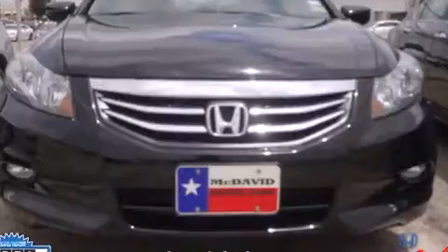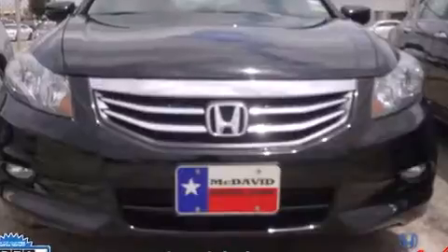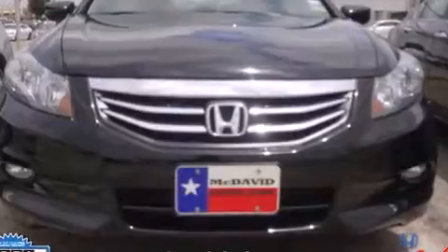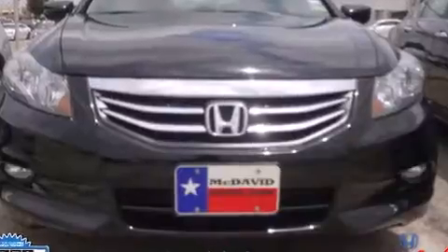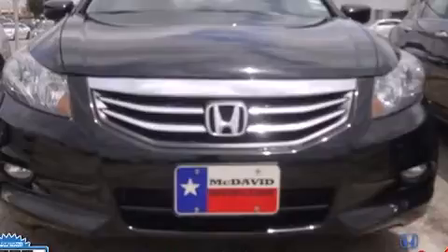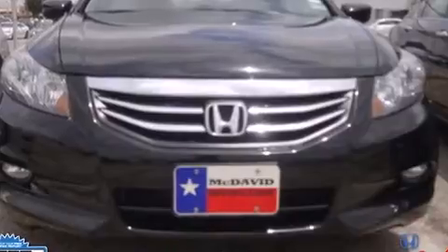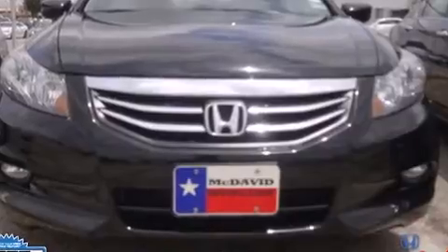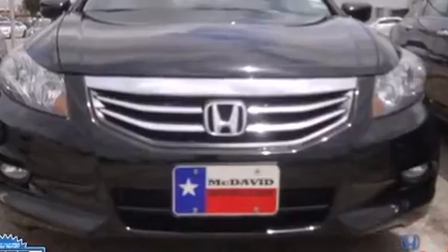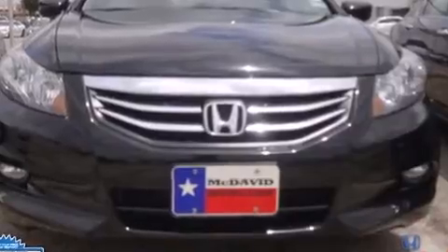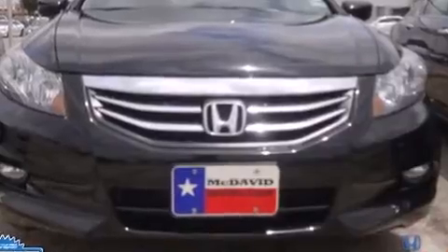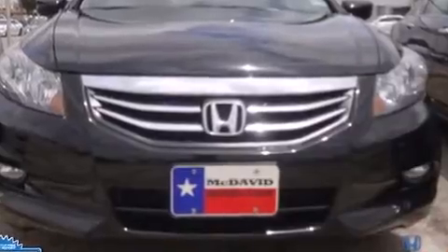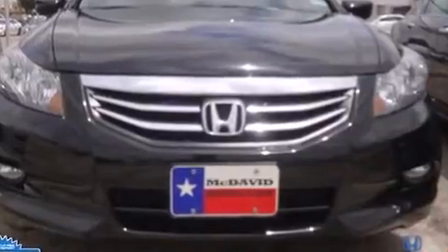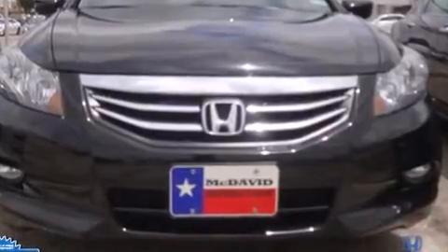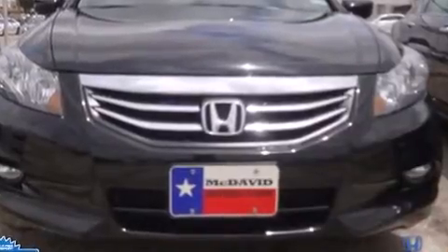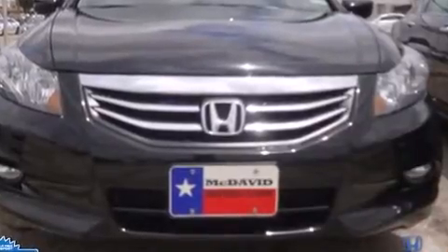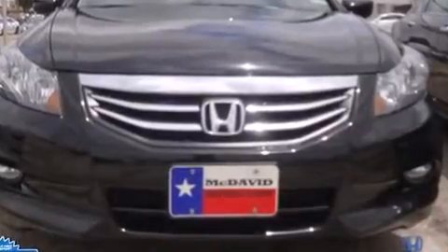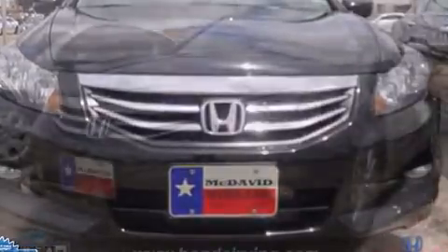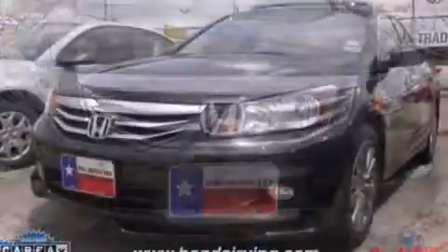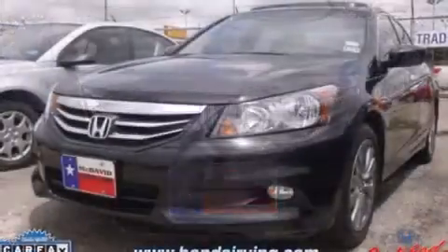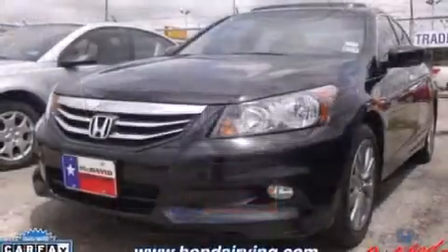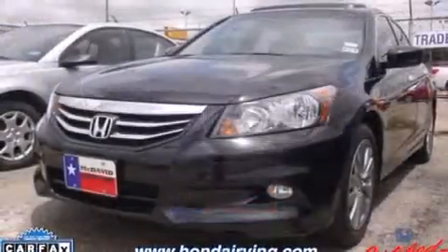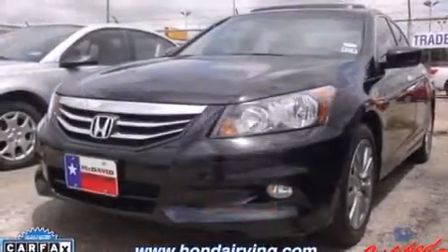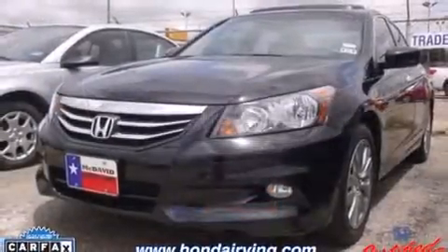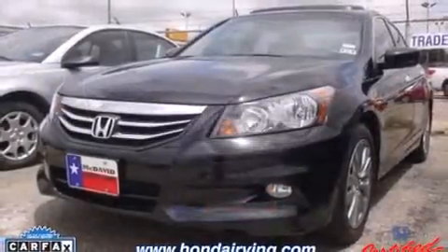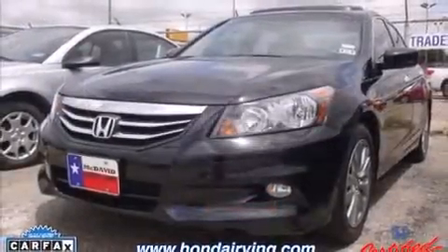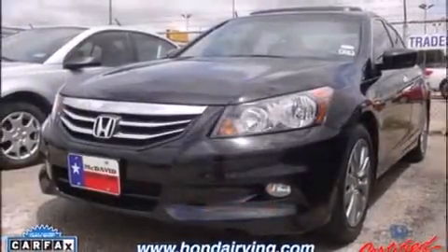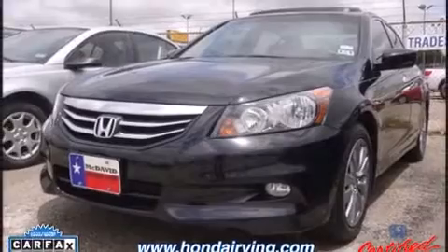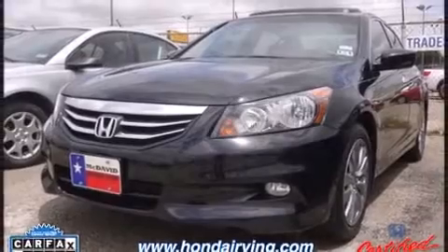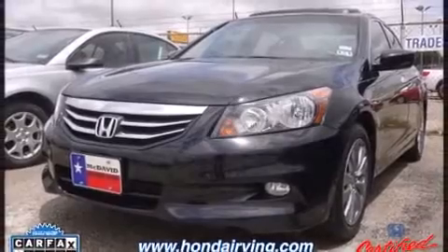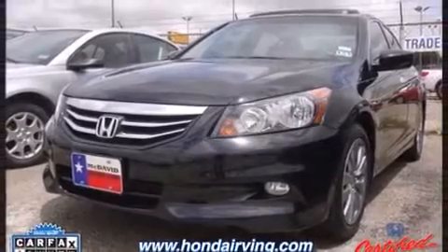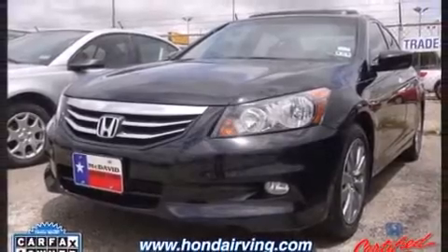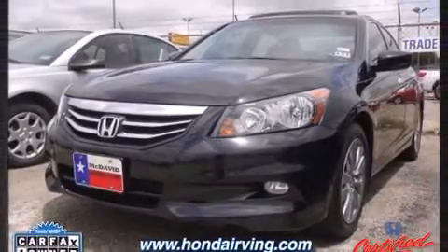It includes power seats, leather upholstery, heated seats, power moonroof, heated door mirrors, and more.